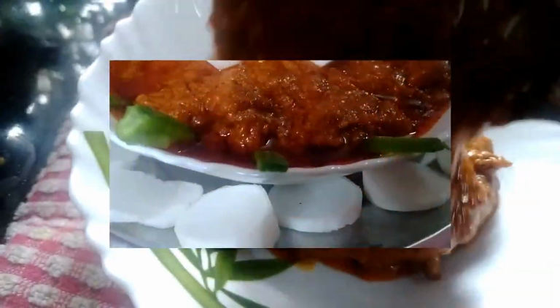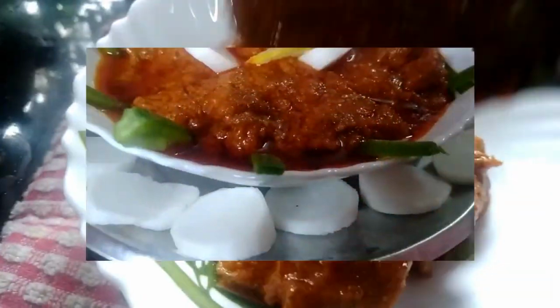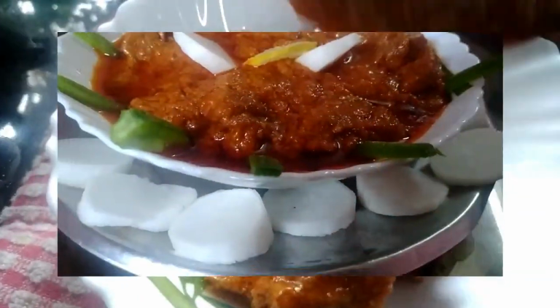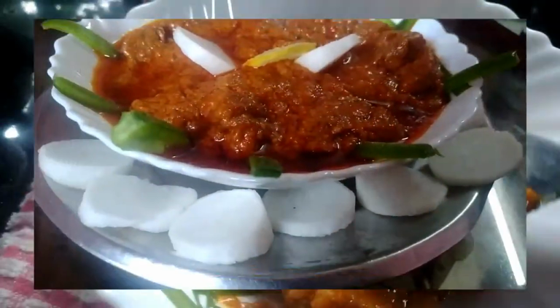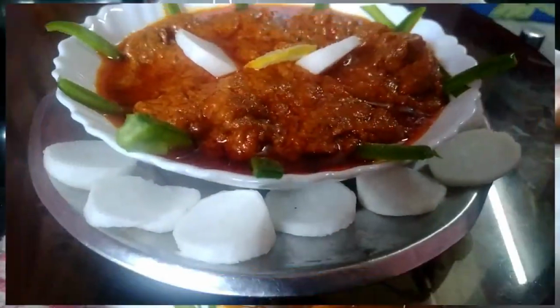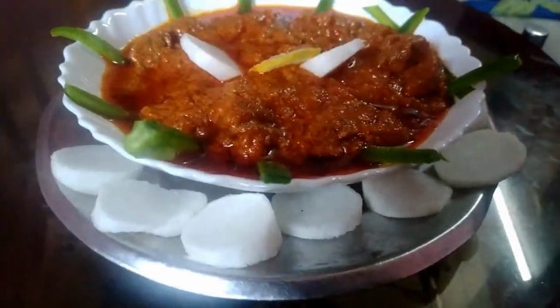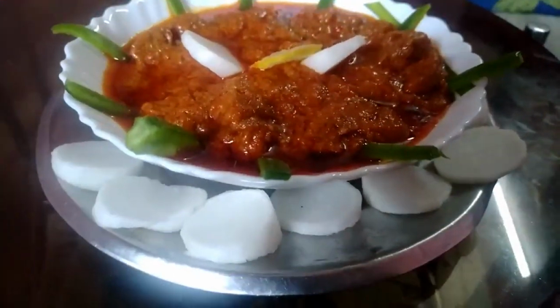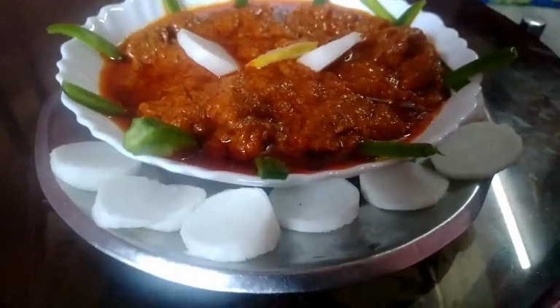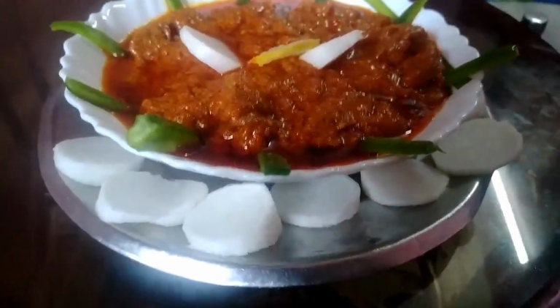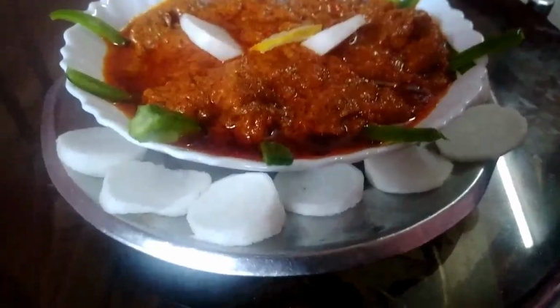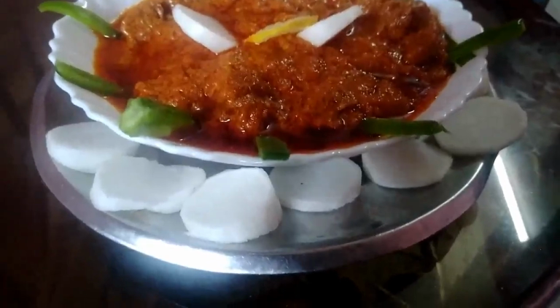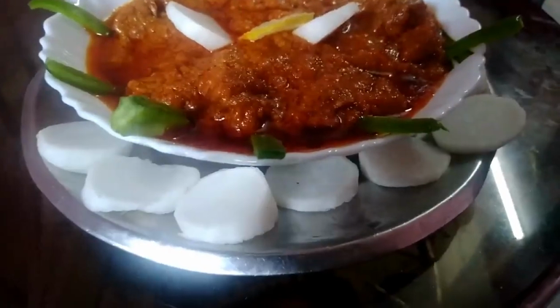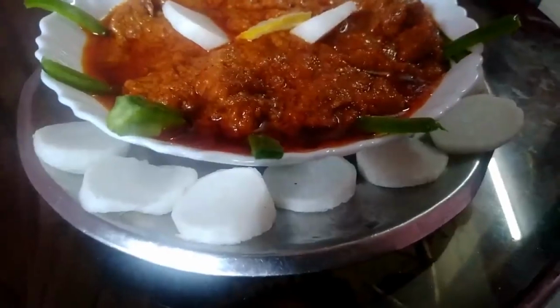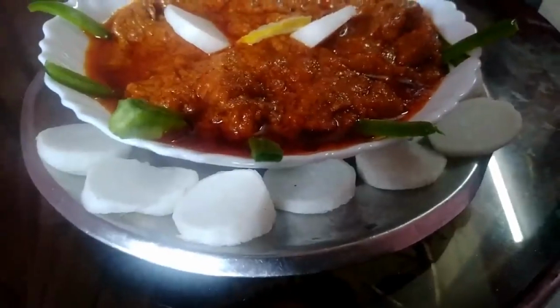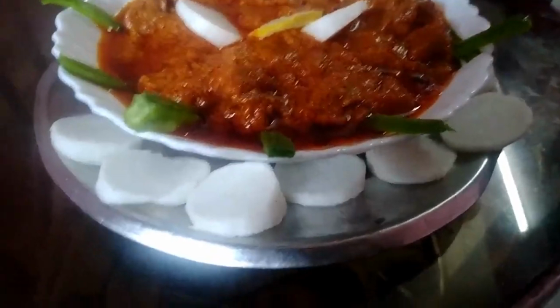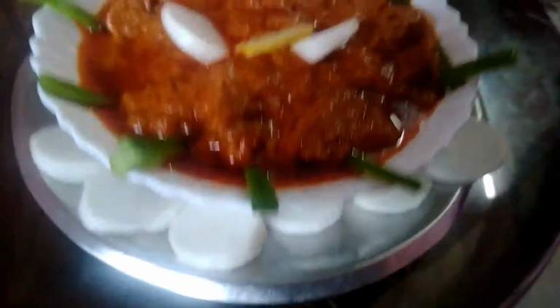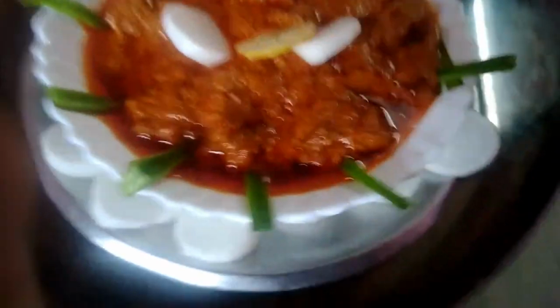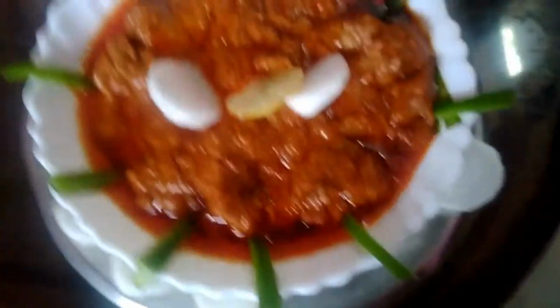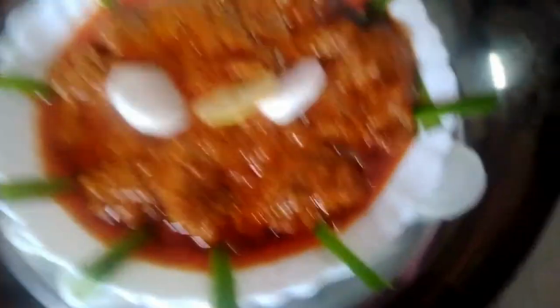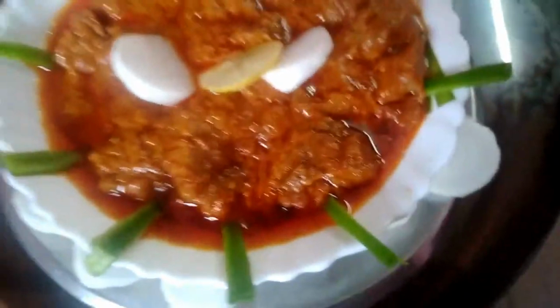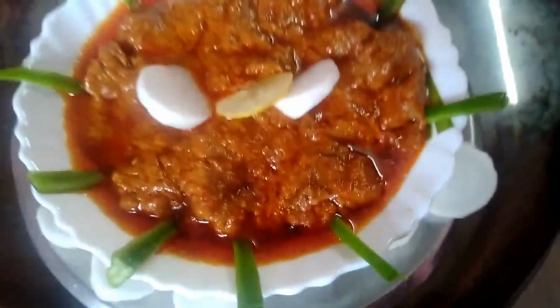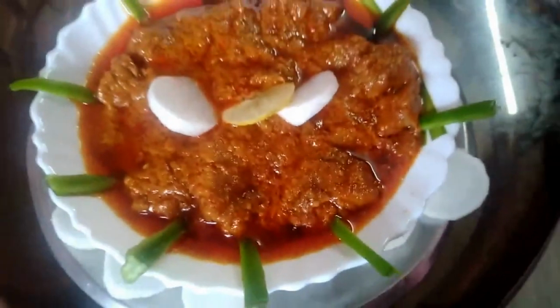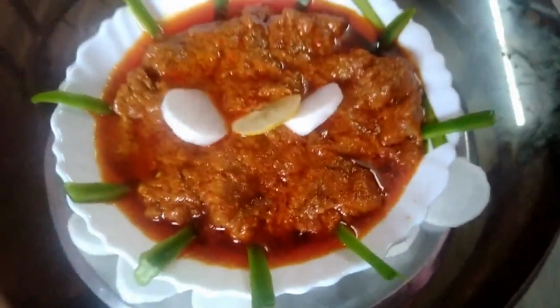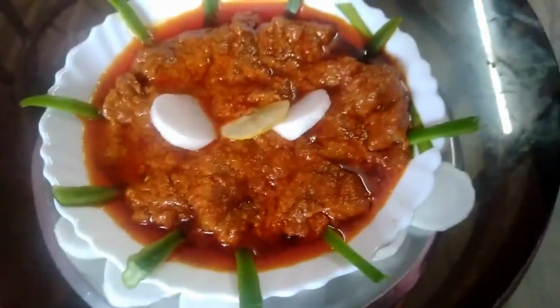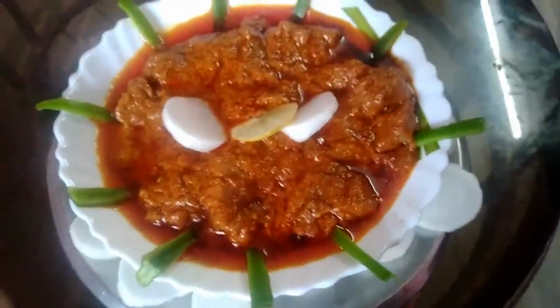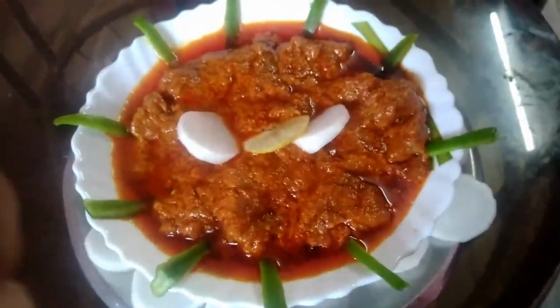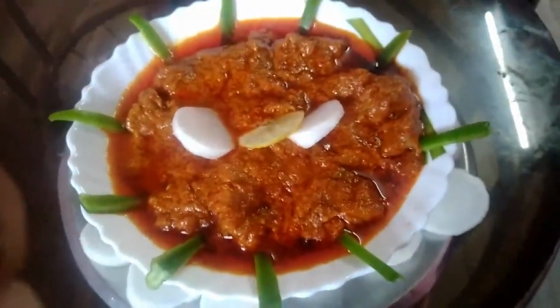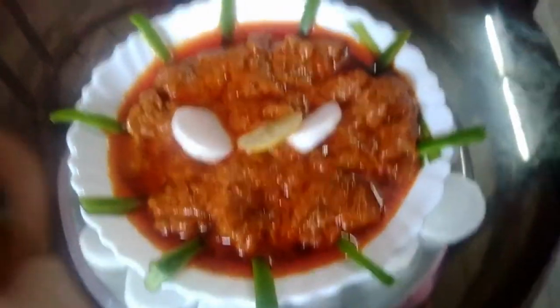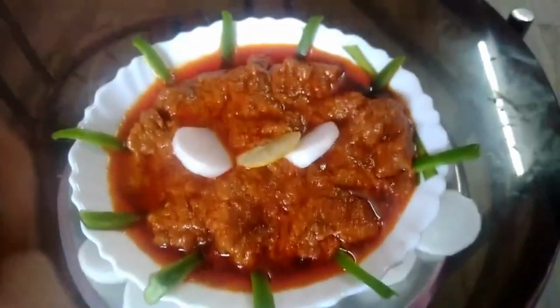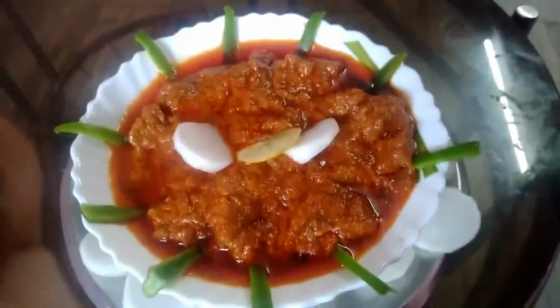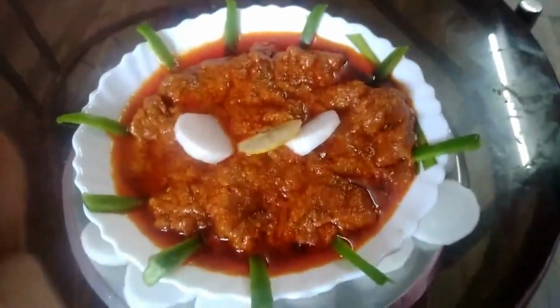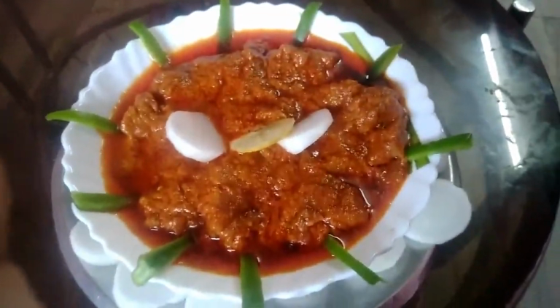Hi guys, here is my Mughlai Chicken. We are ready to eat this time.